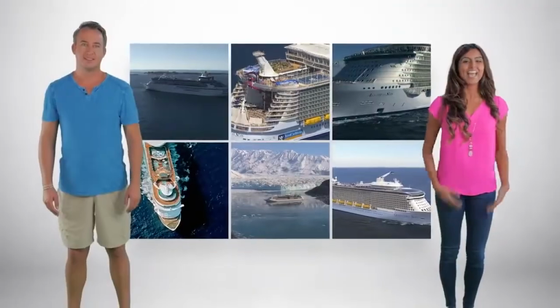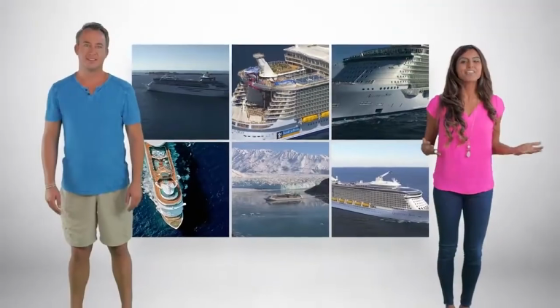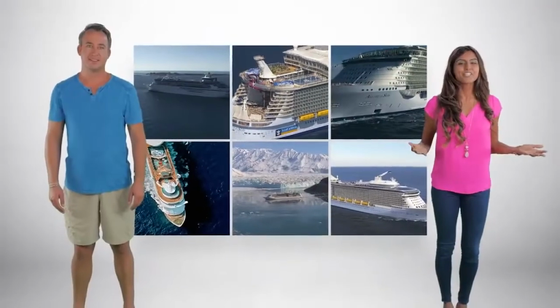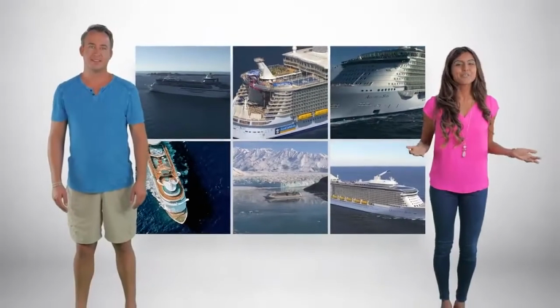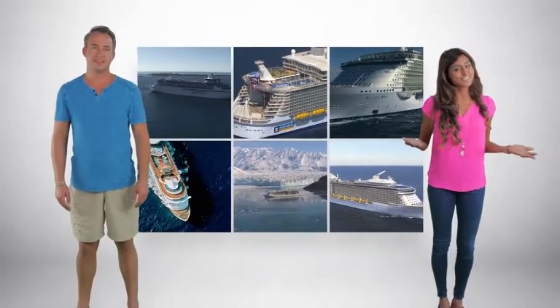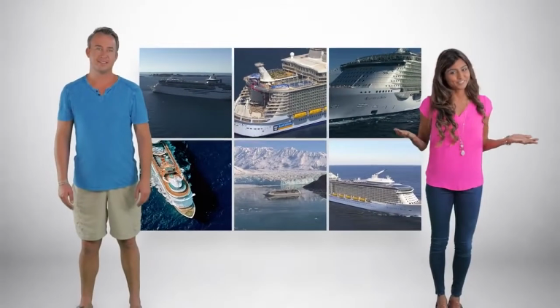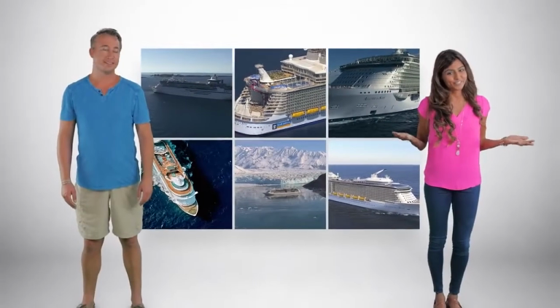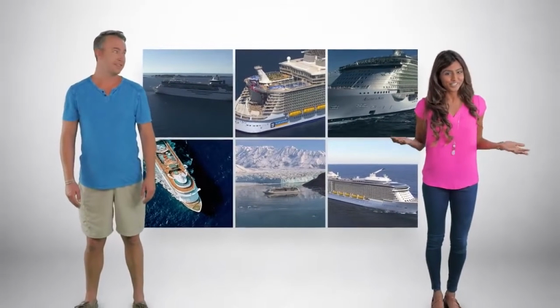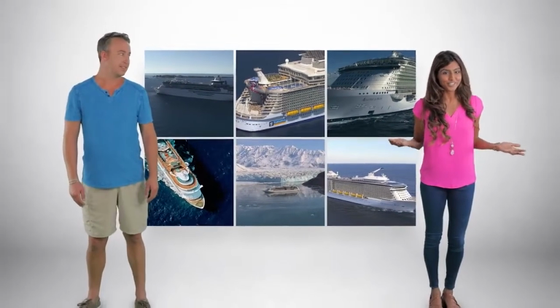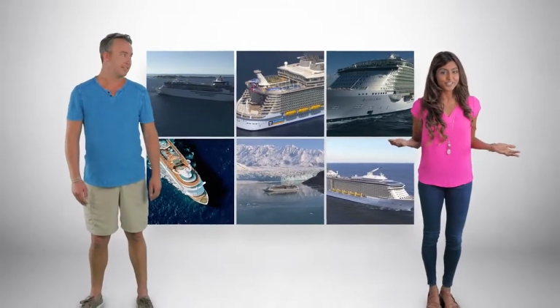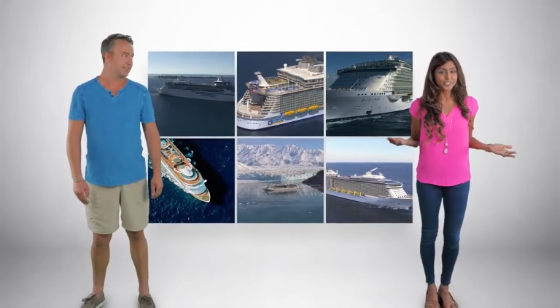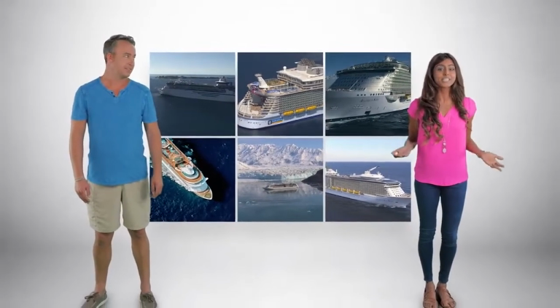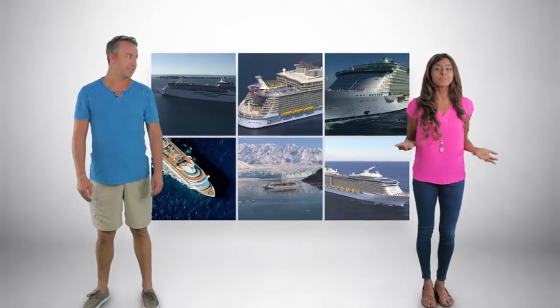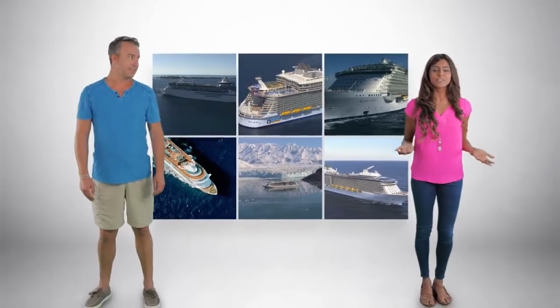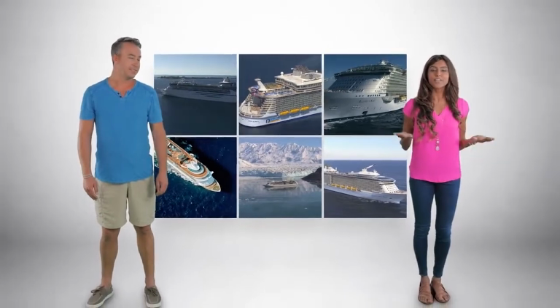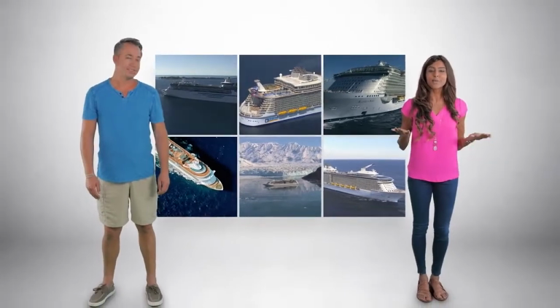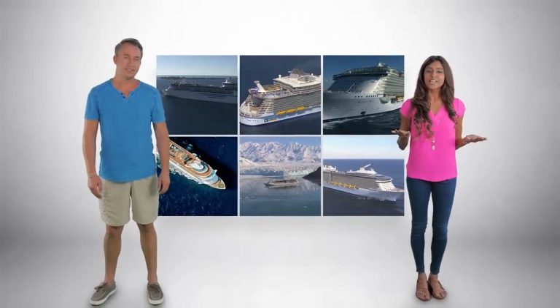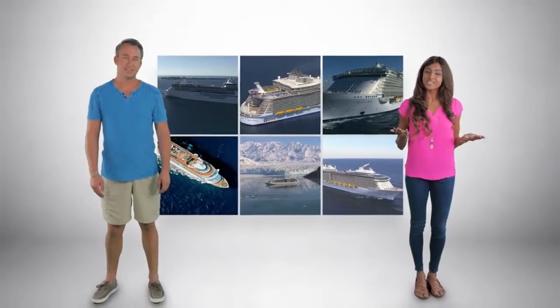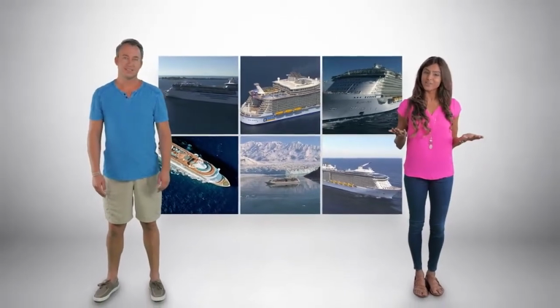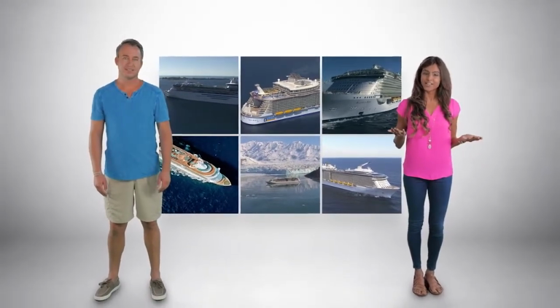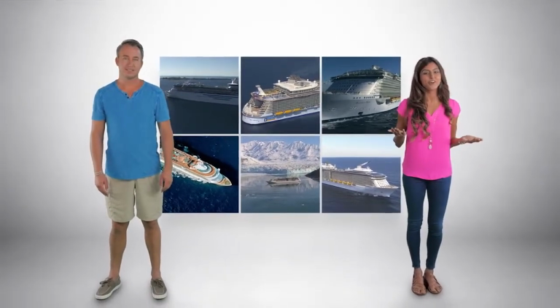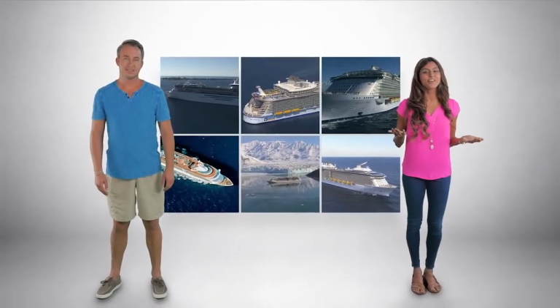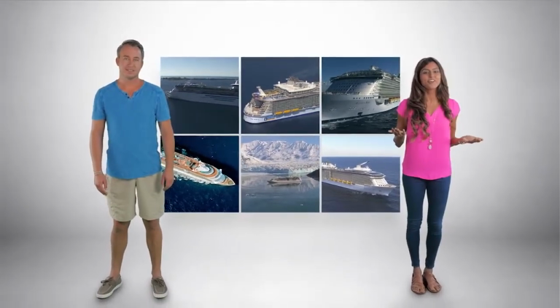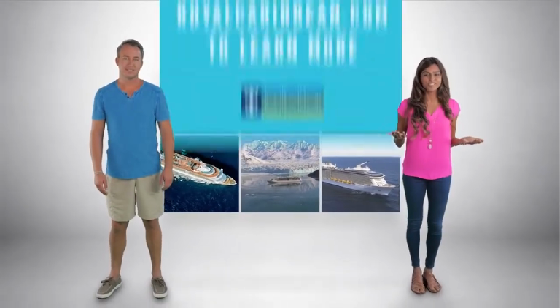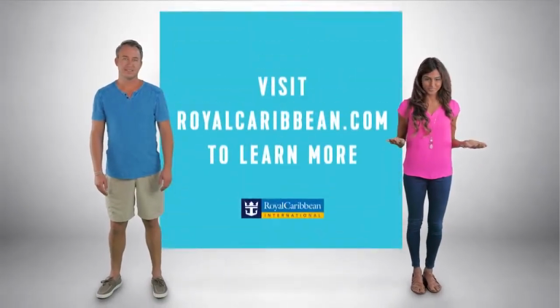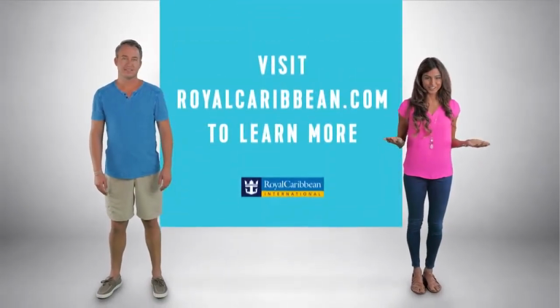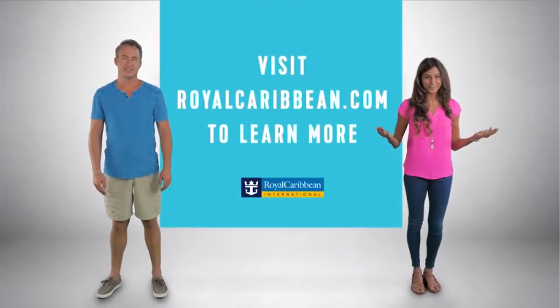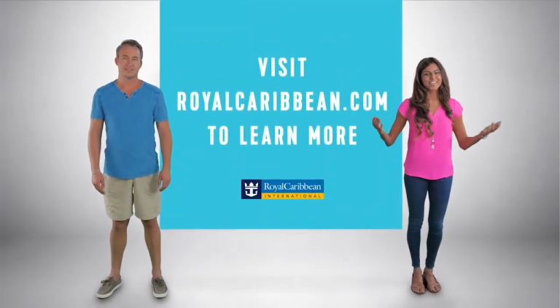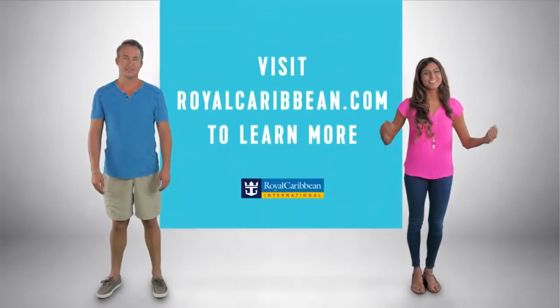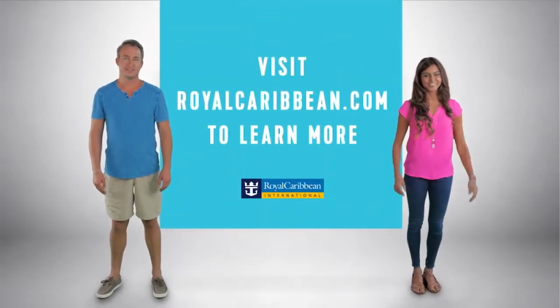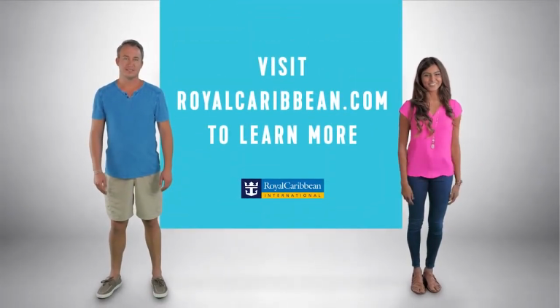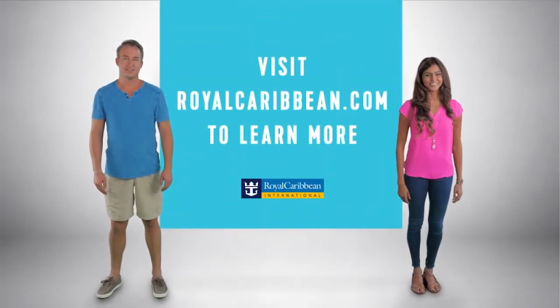Every ship is a different adventure, so to see specifically what each ship has to offer, visit royalcaribbean.com.